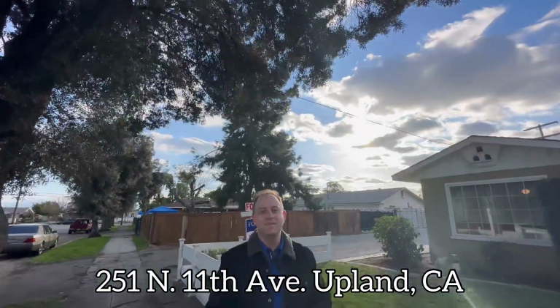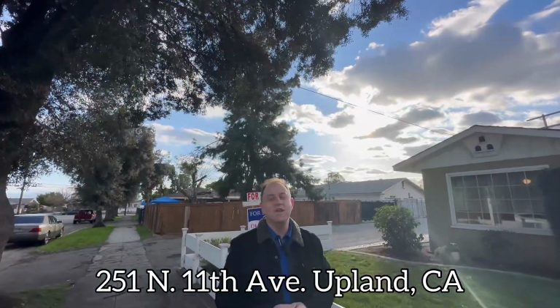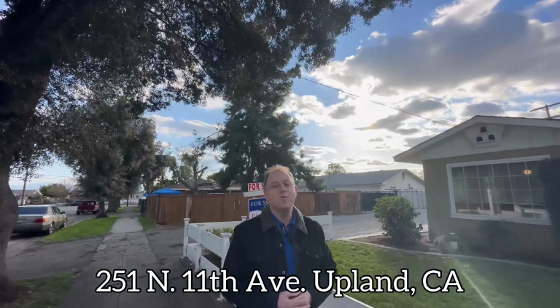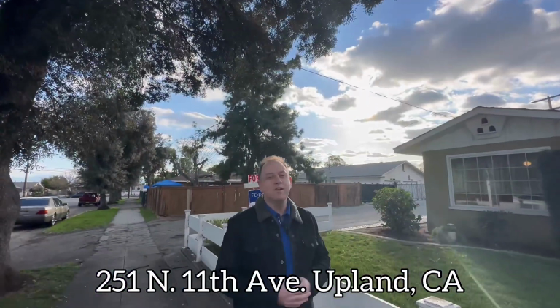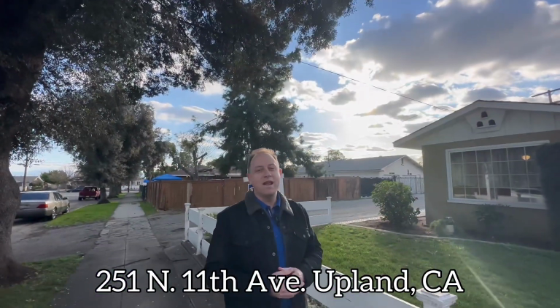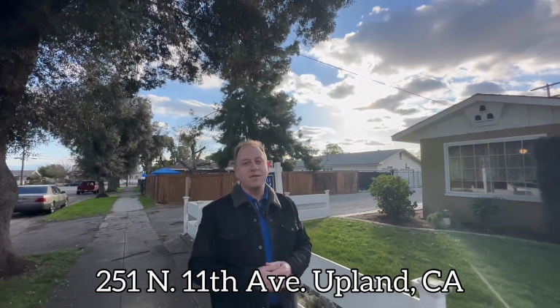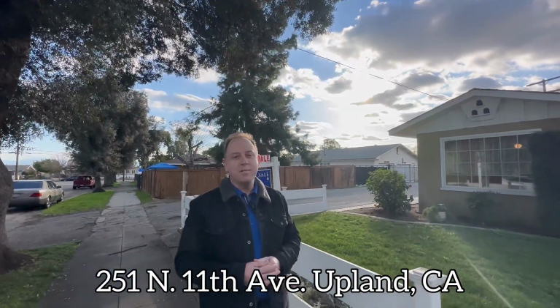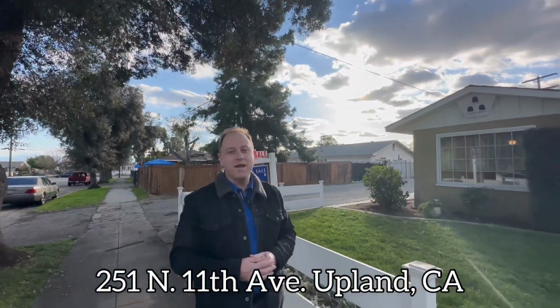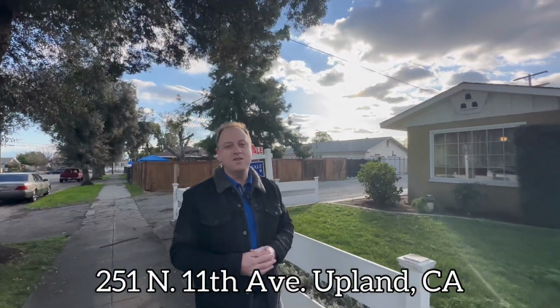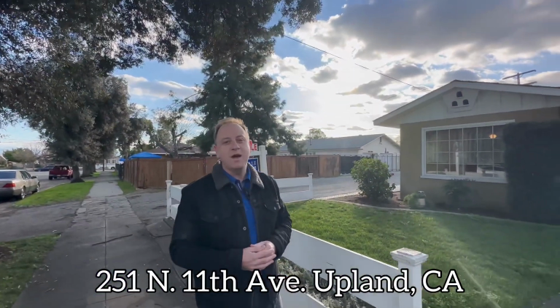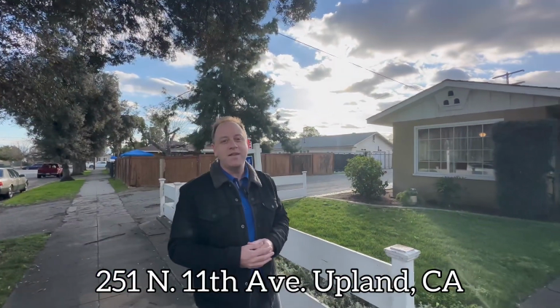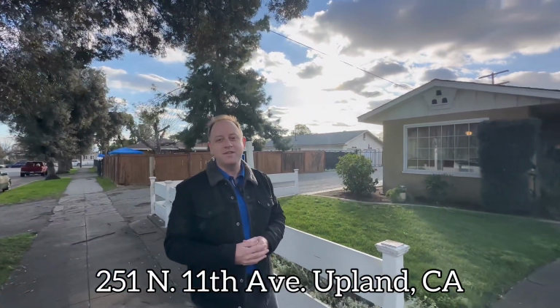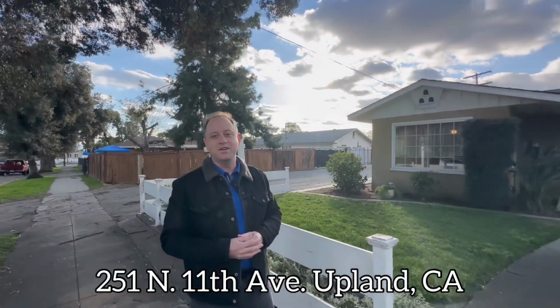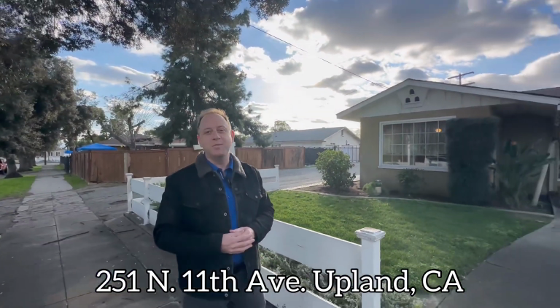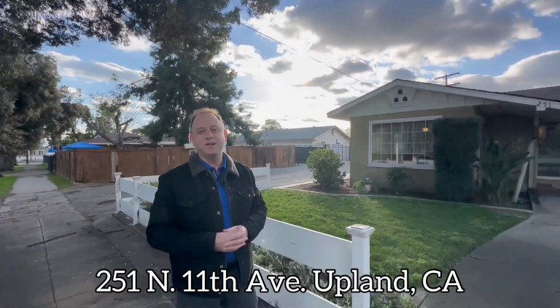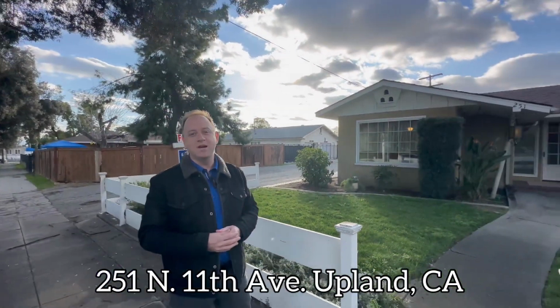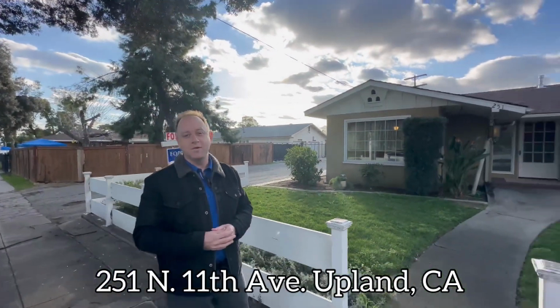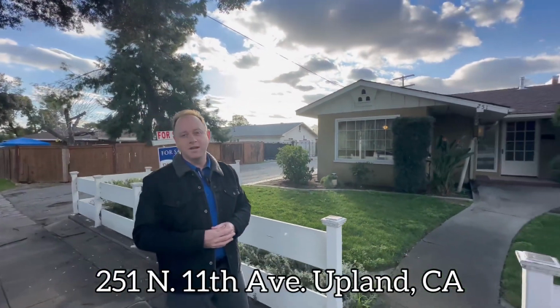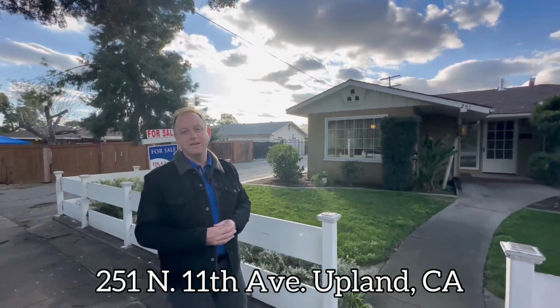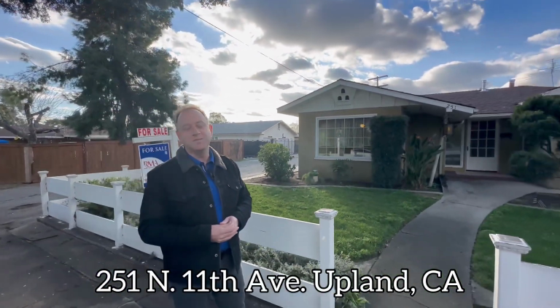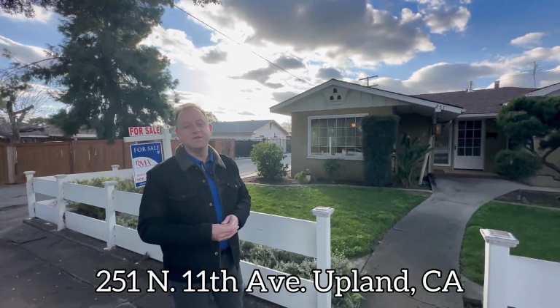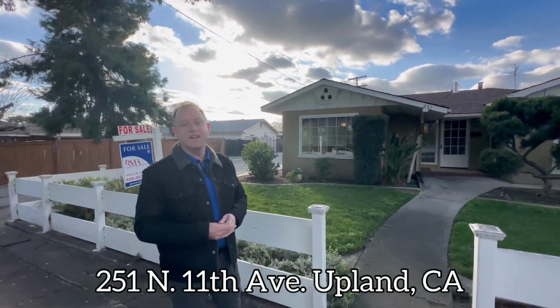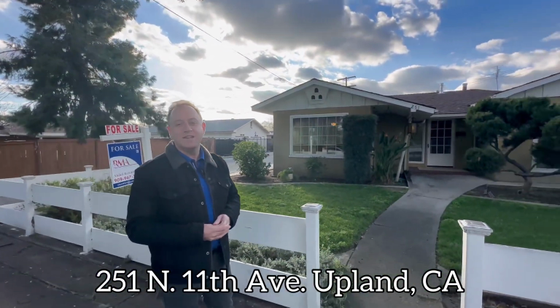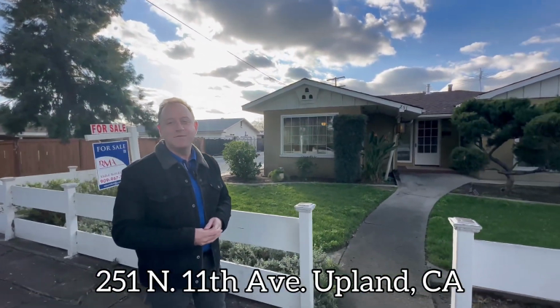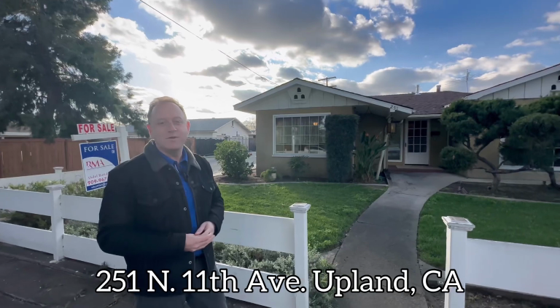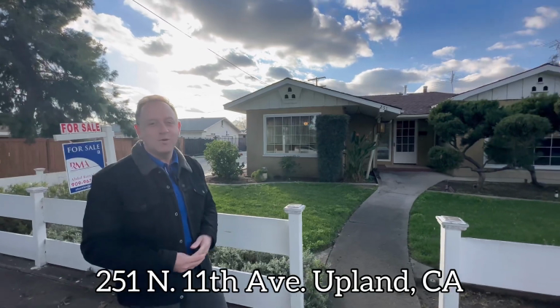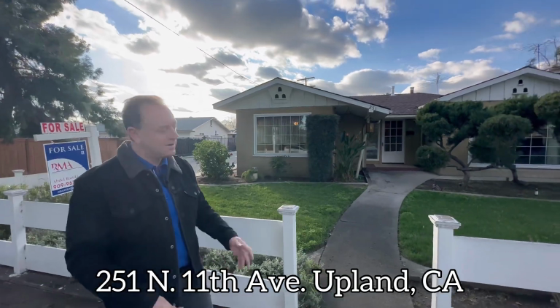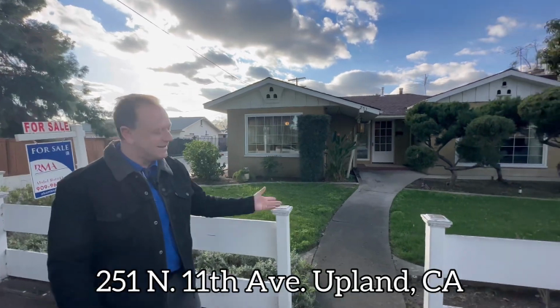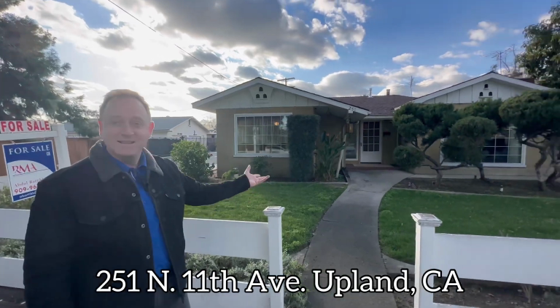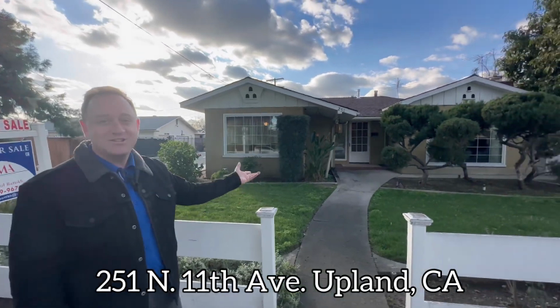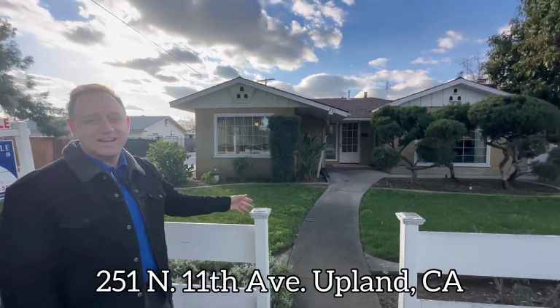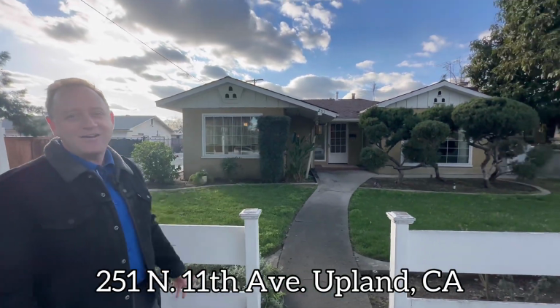Today we'll be looking at a three-bed, two-bath house here in Upland, California. It was built in 1944. Let's check it out.